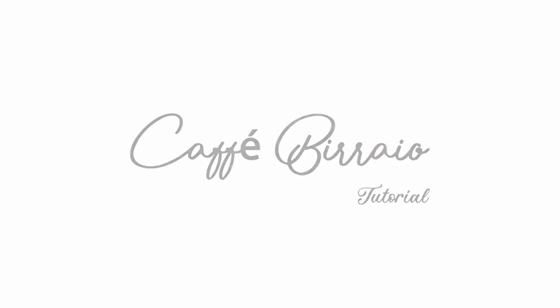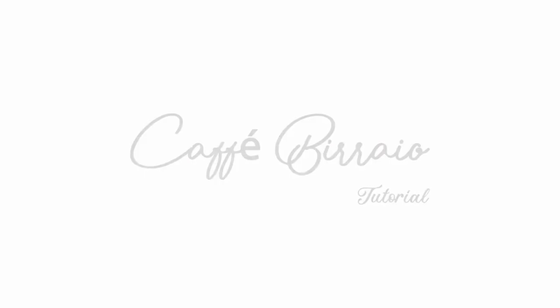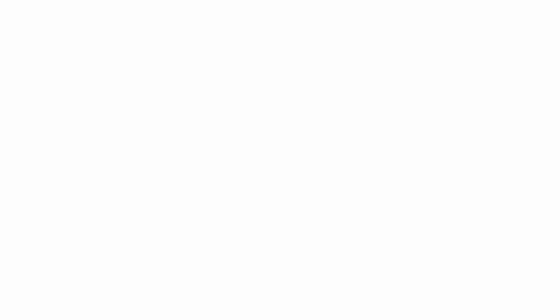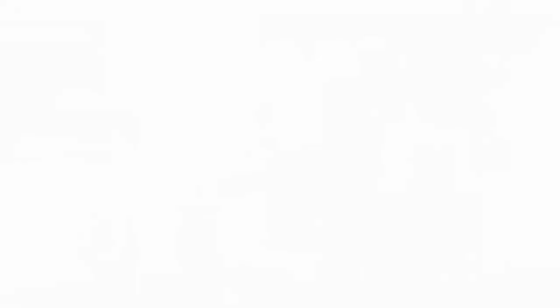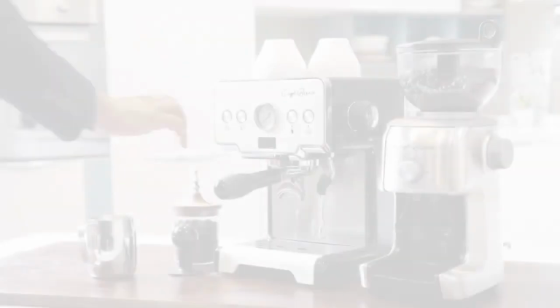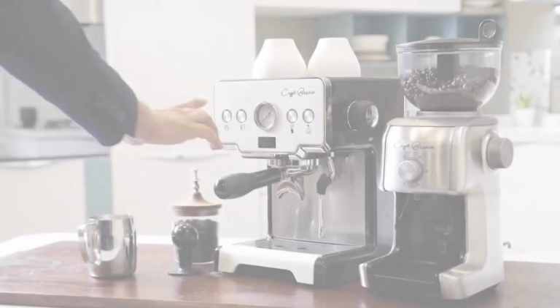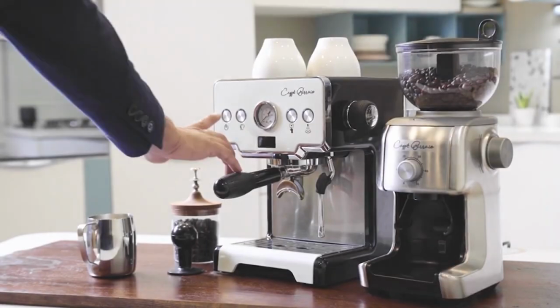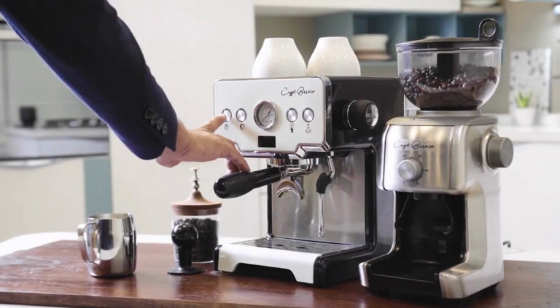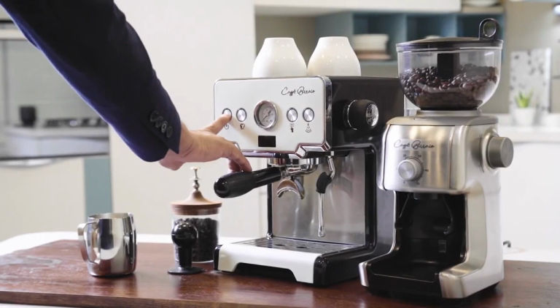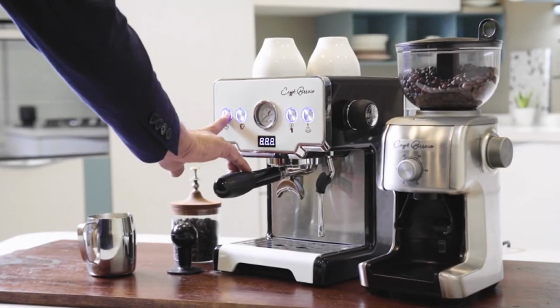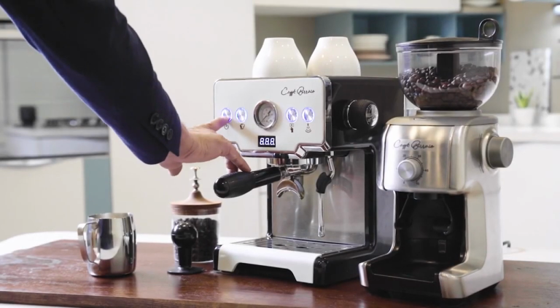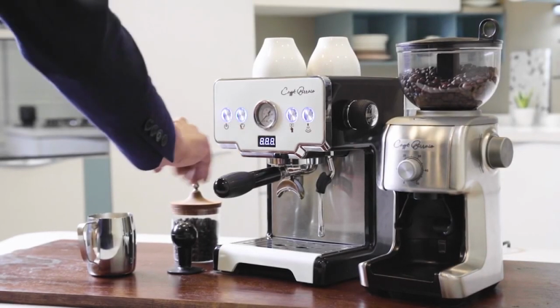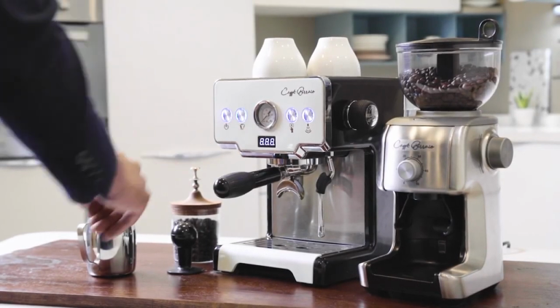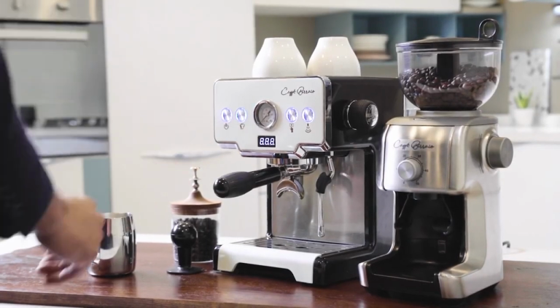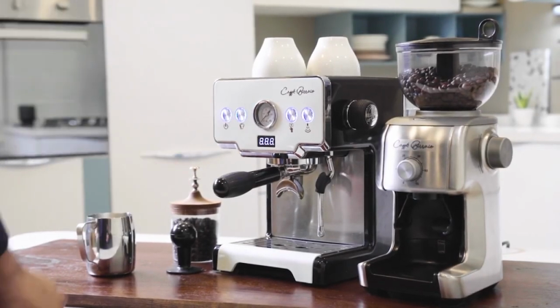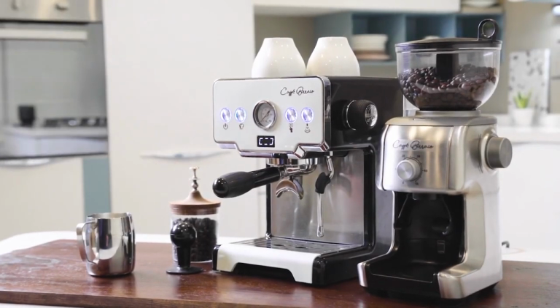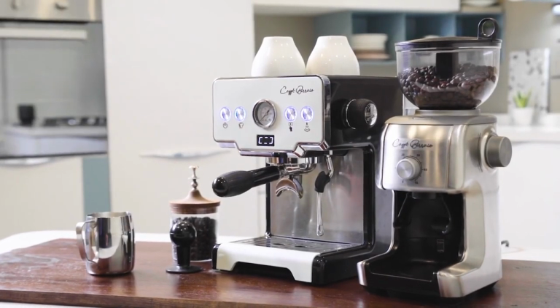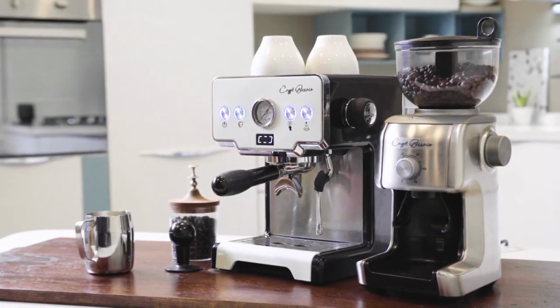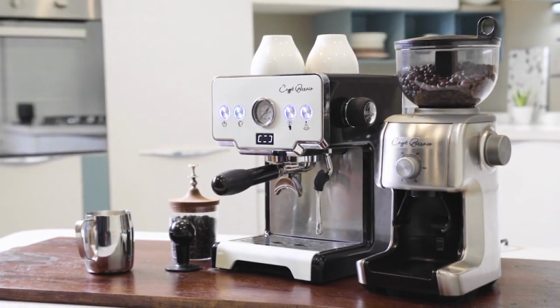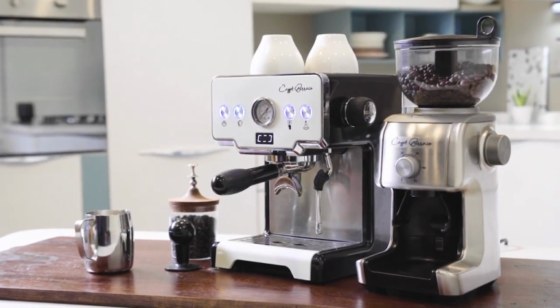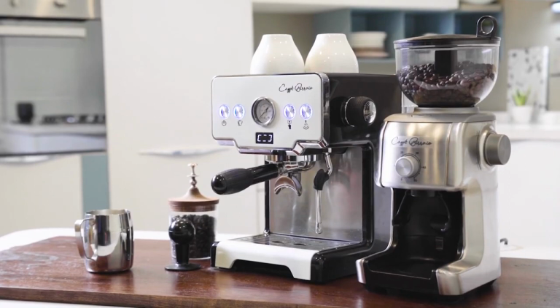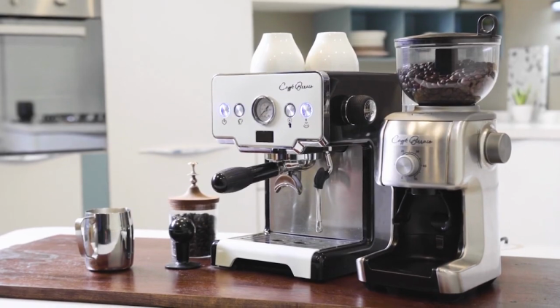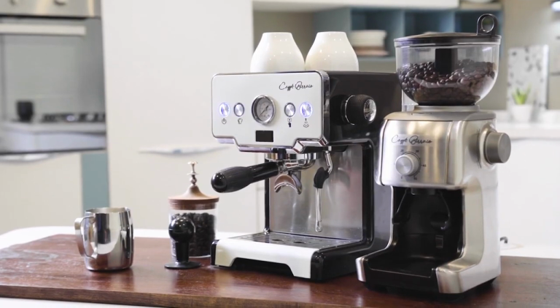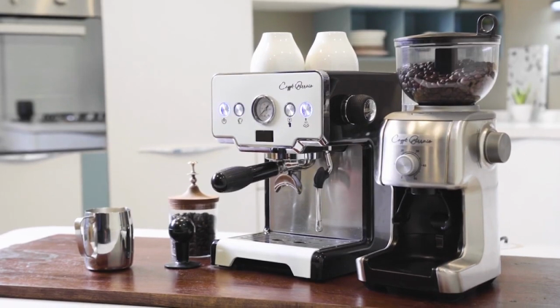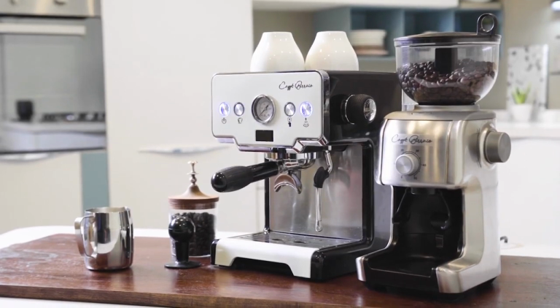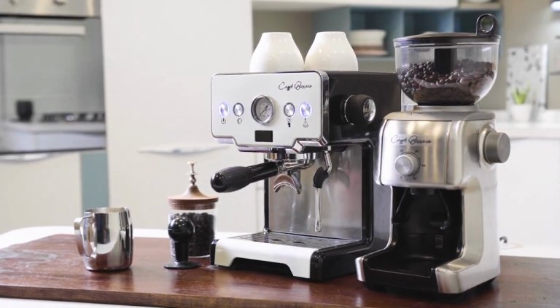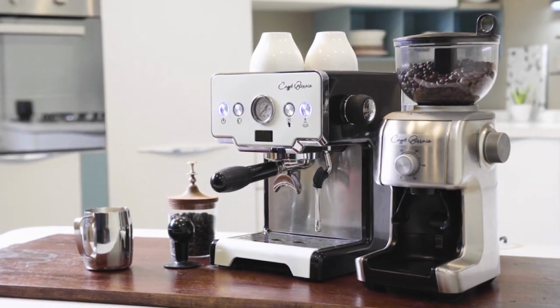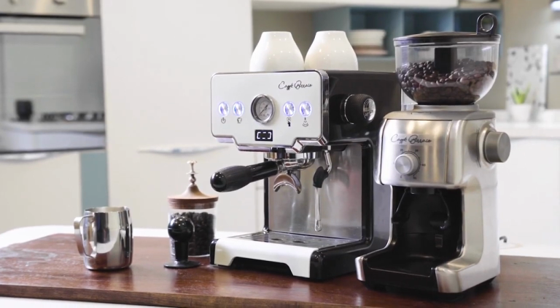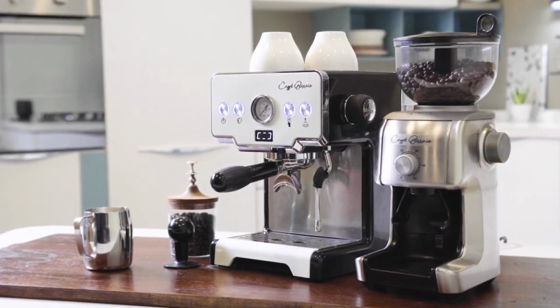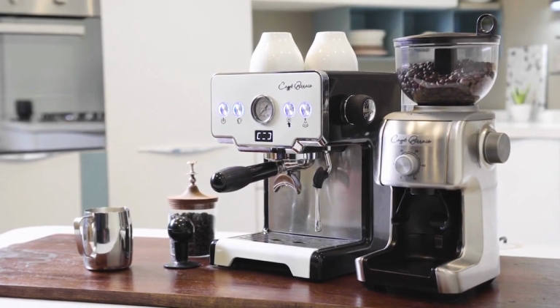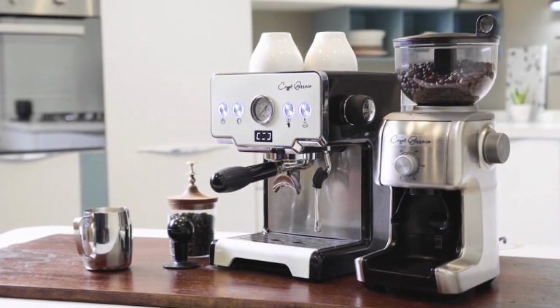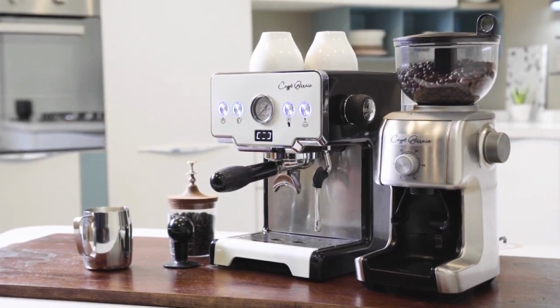Switch on the machine and wait for approximately 30 seconds for the lights to stop blinking.